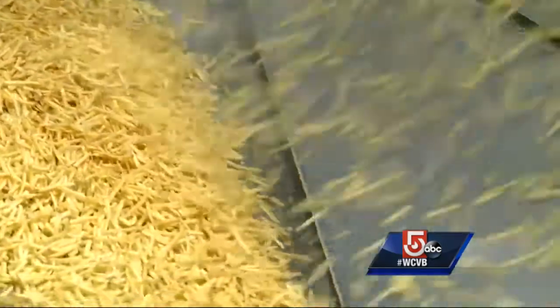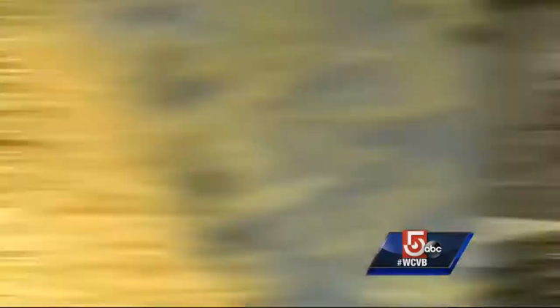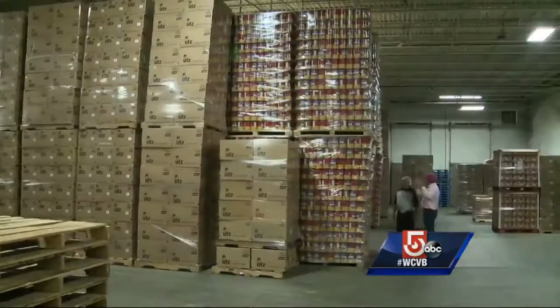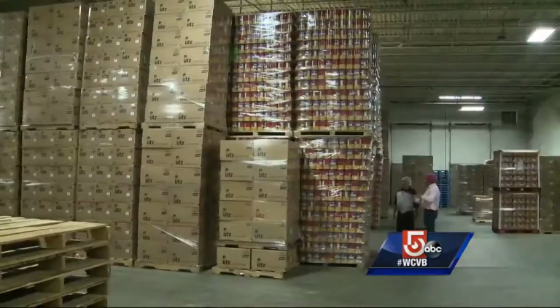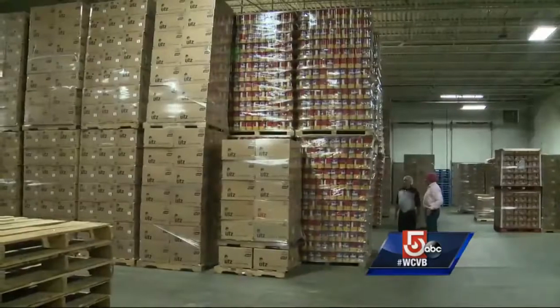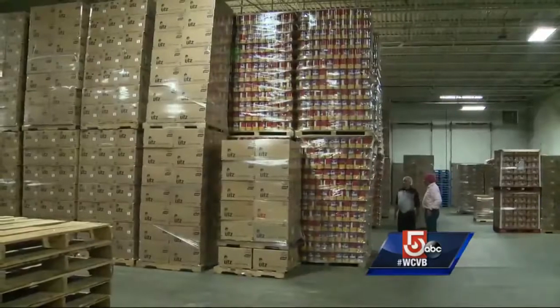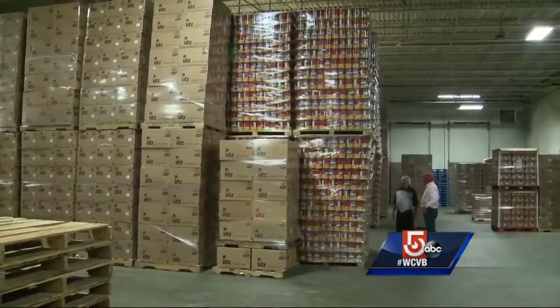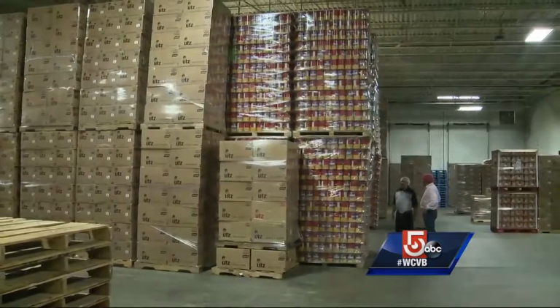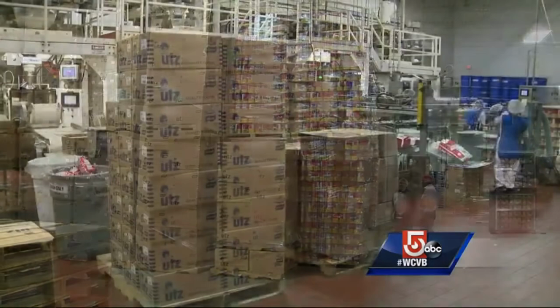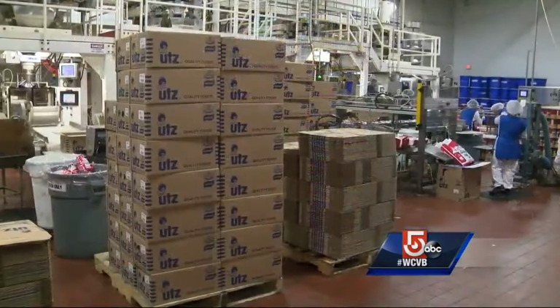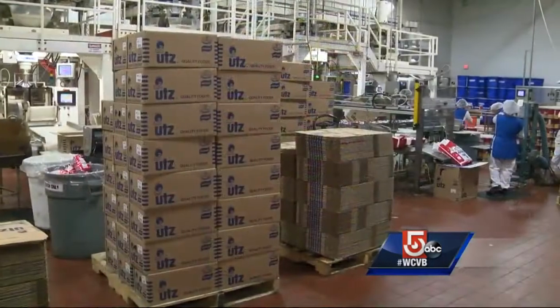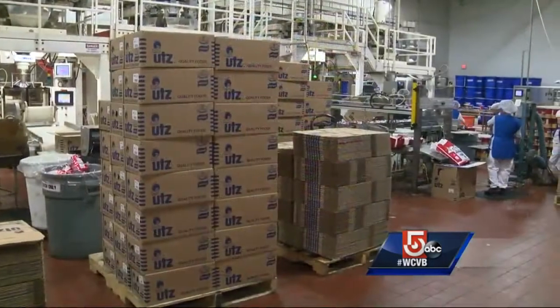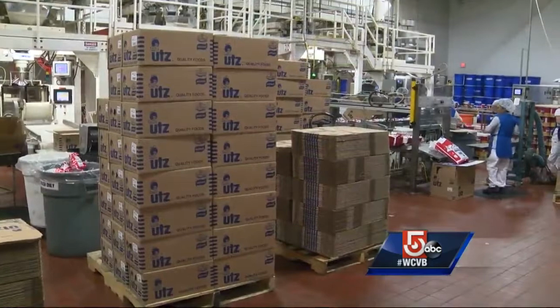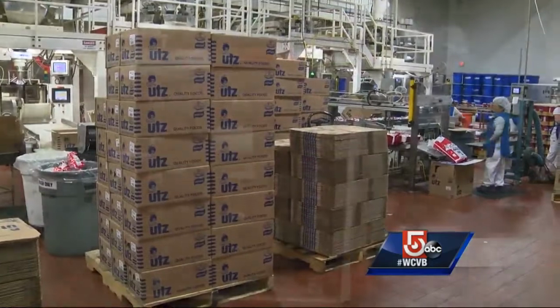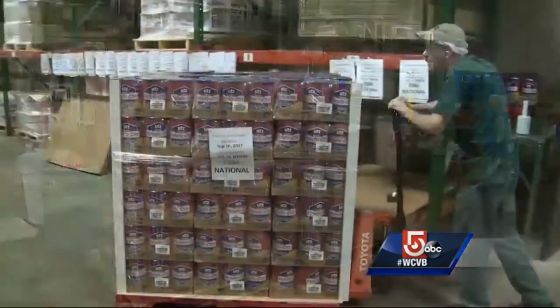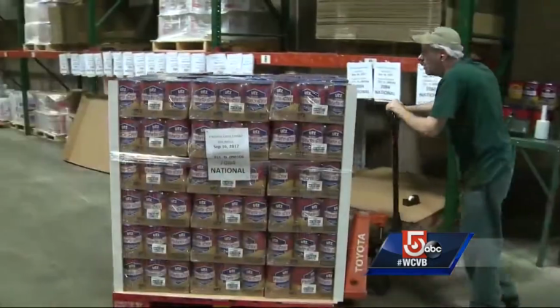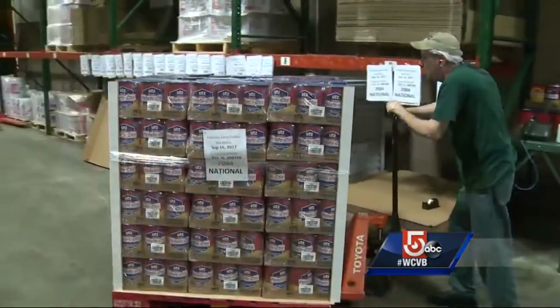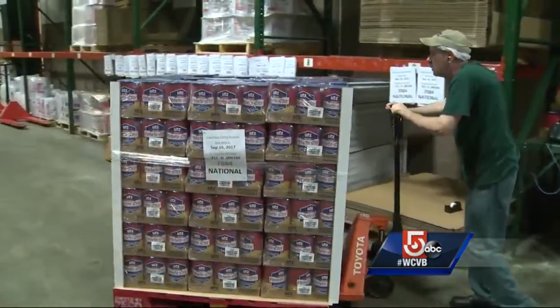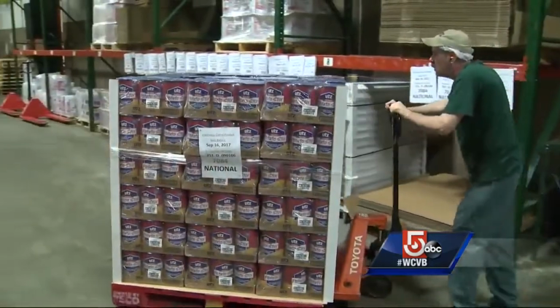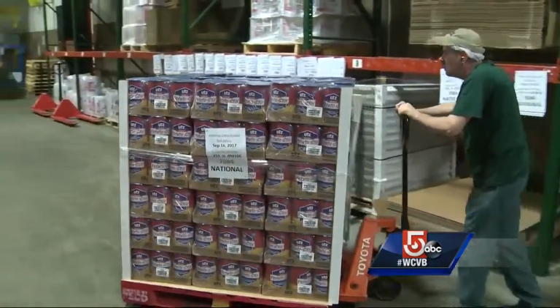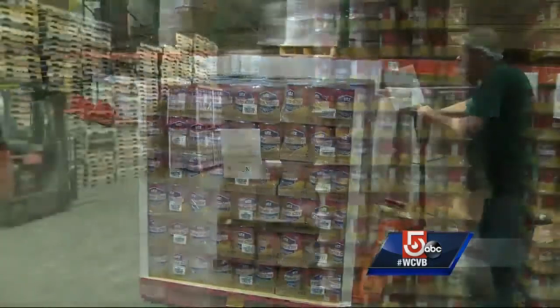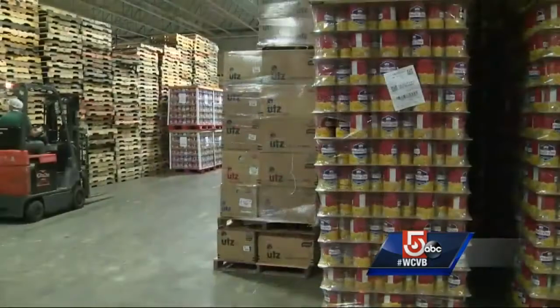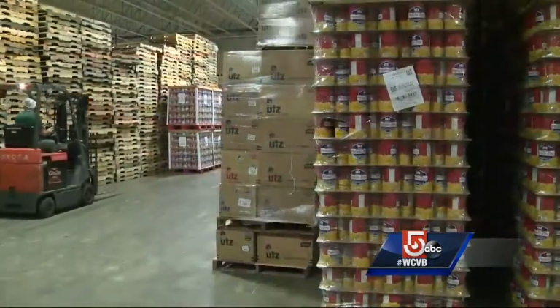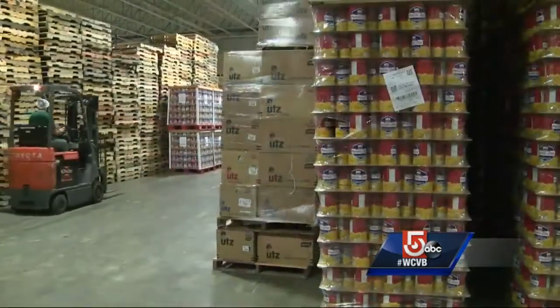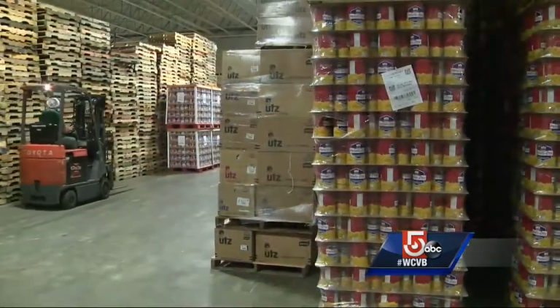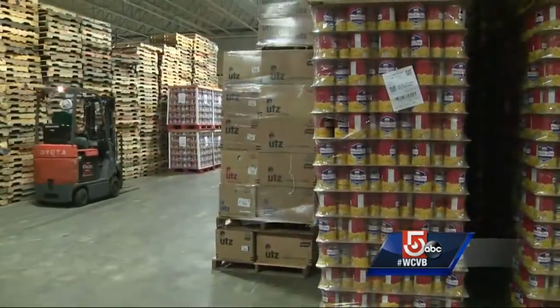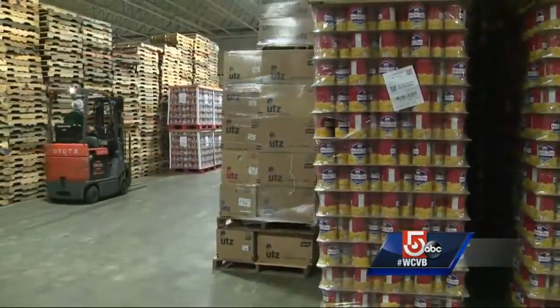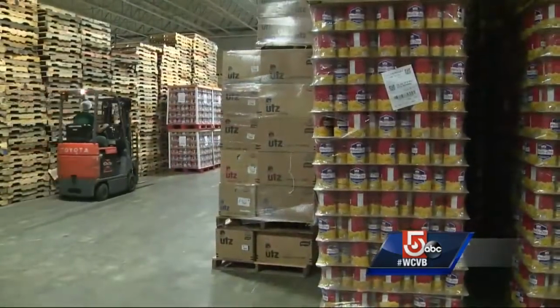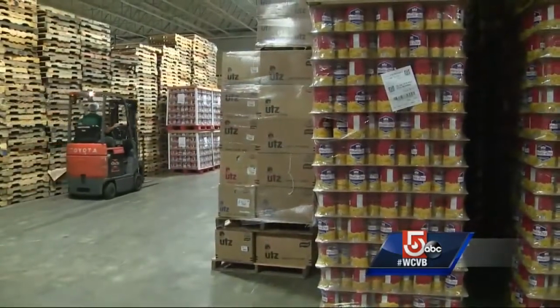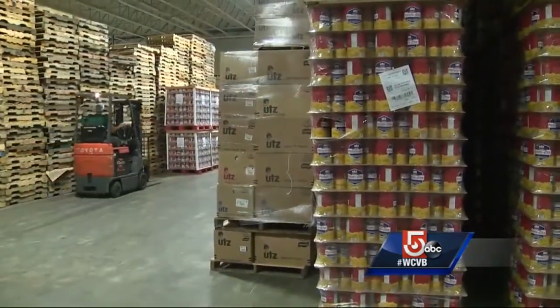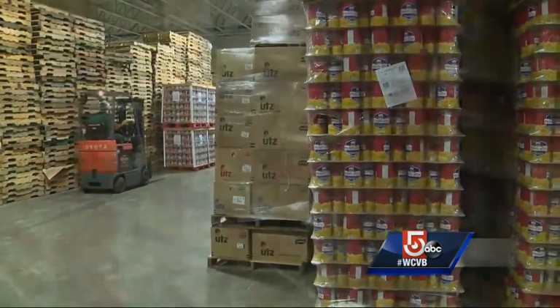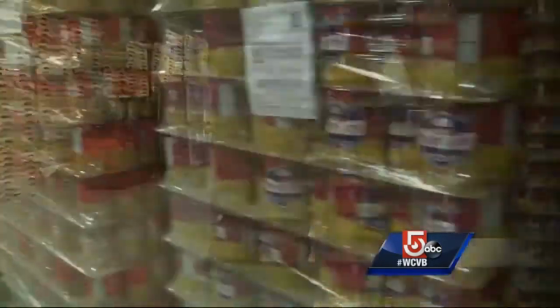Whether it's regular, barbecue, or sour cream and onion, they're bagged and bound for your local sub shop or corner convenience store.